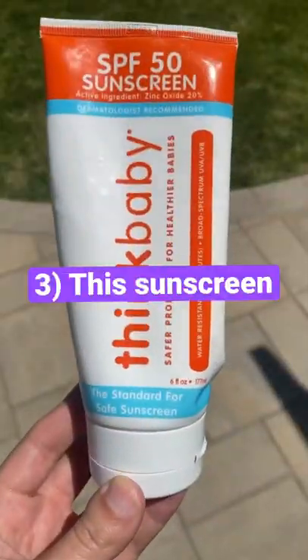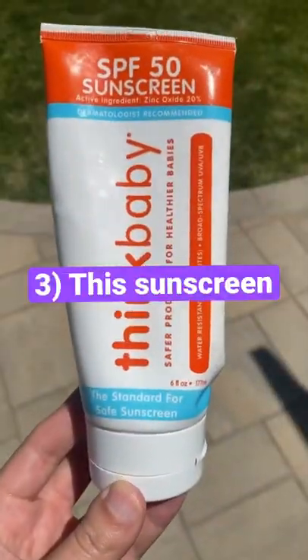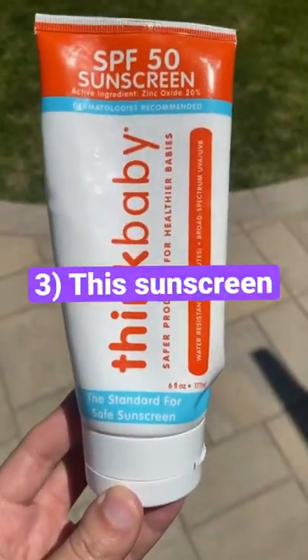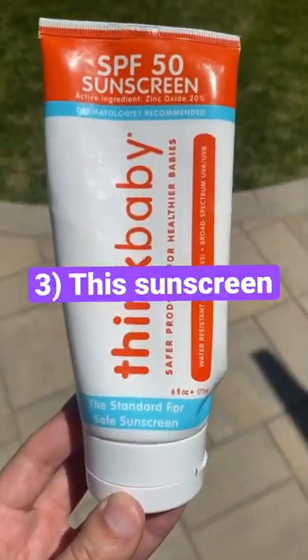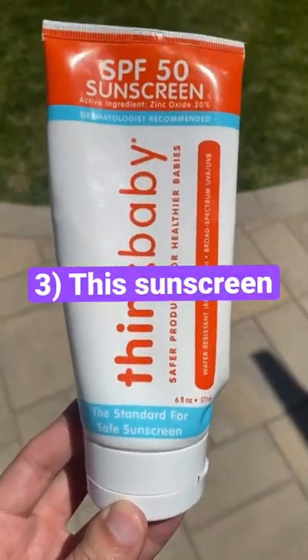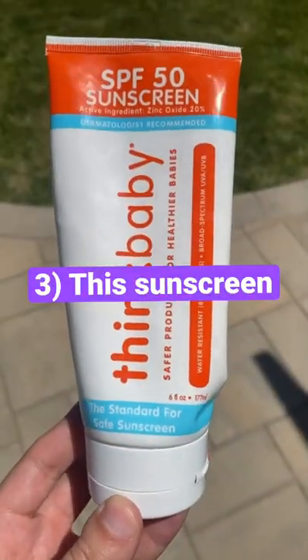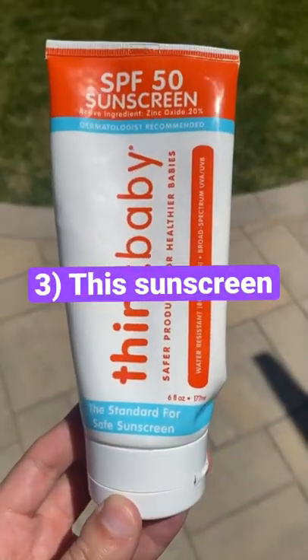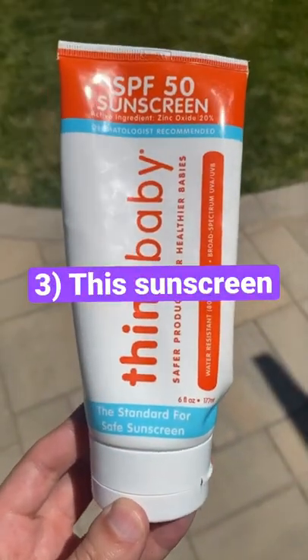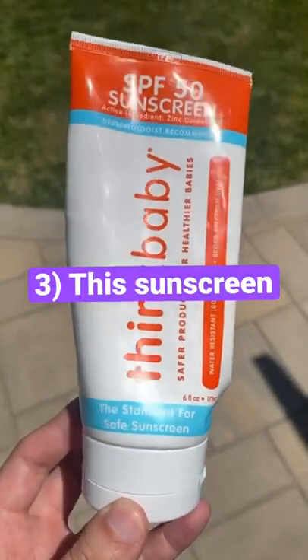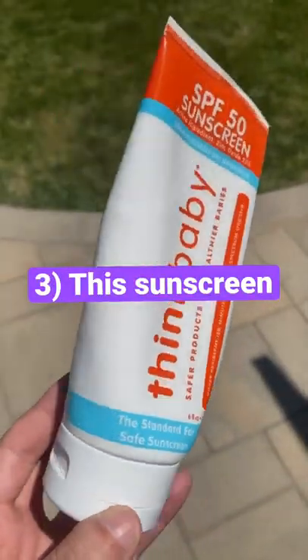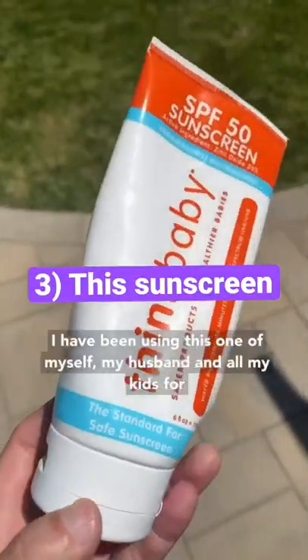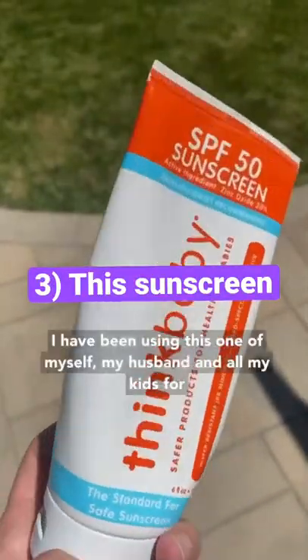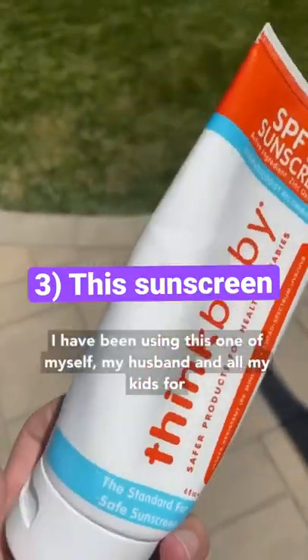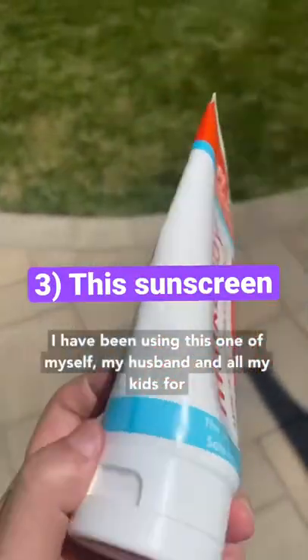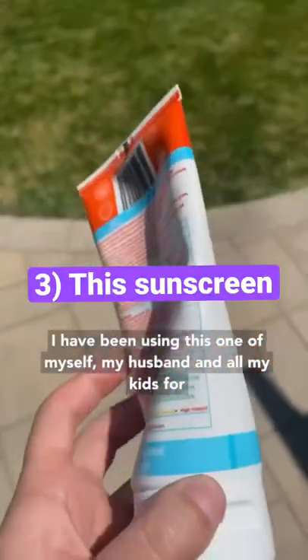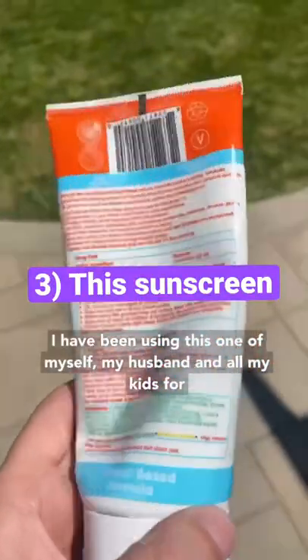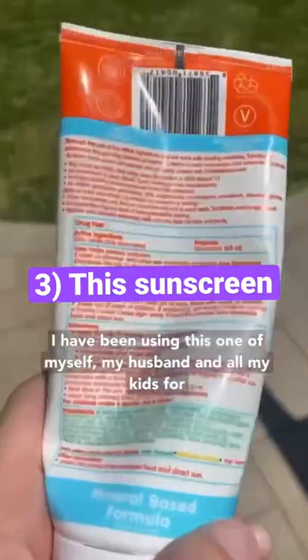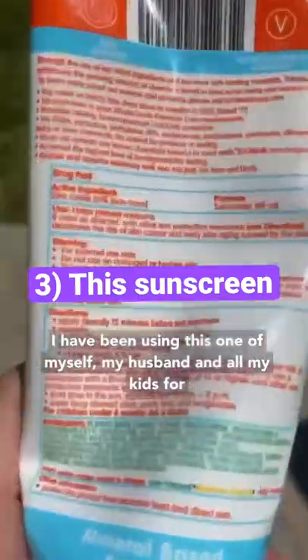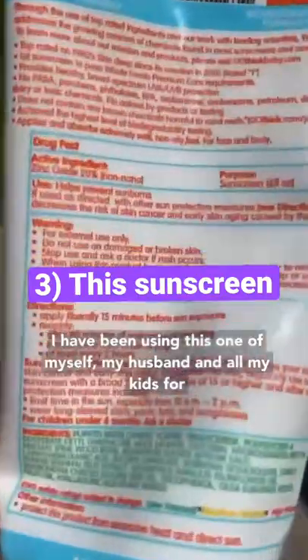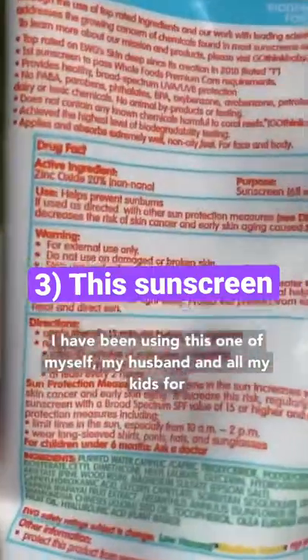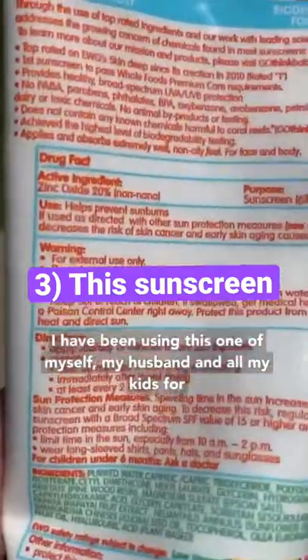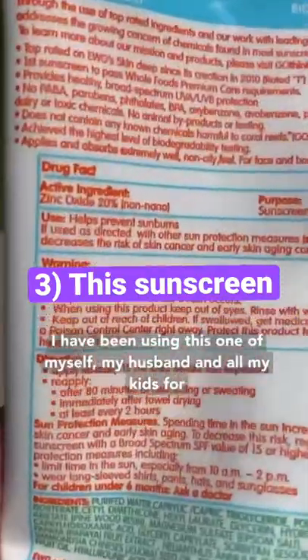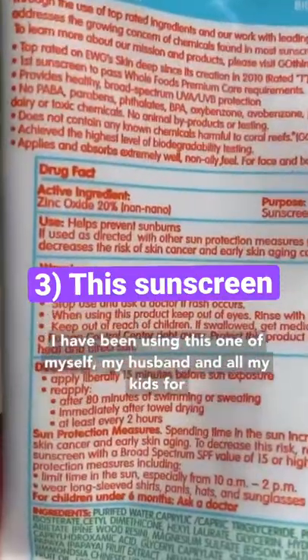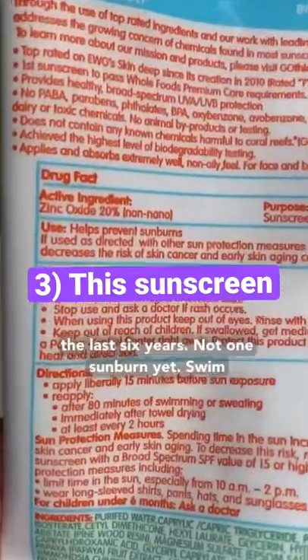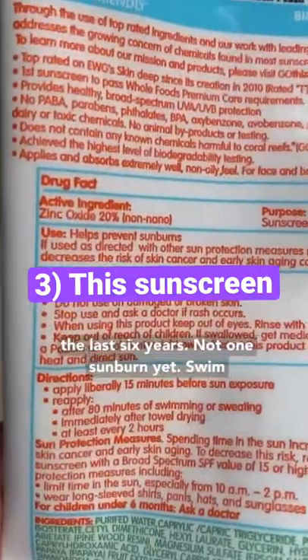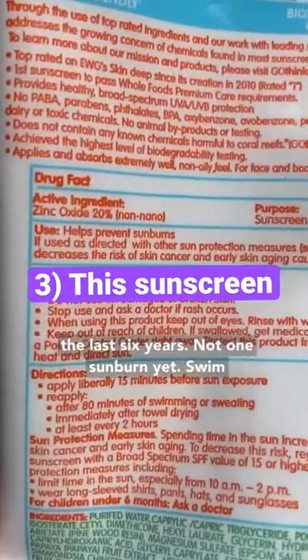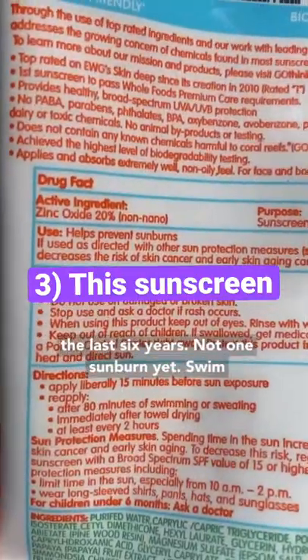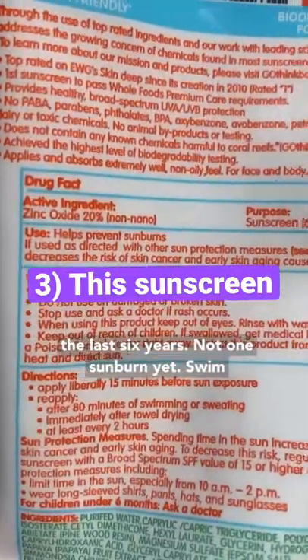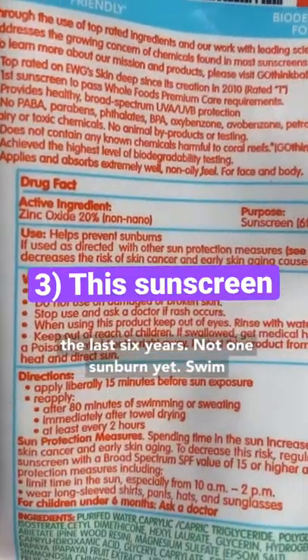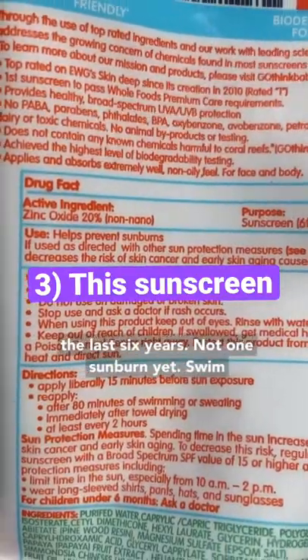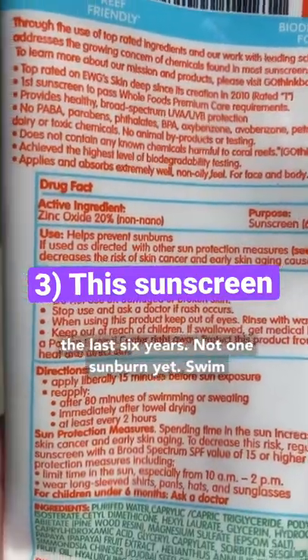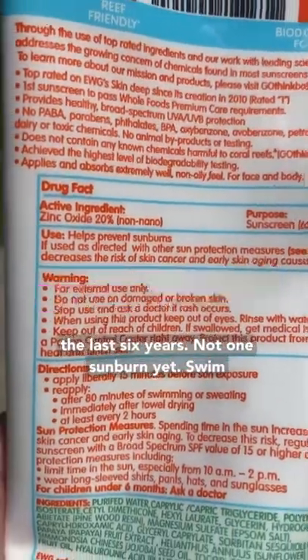Number one priority is good sunscreen. I have been using this one on myself, my husband, and all my kids for the last six years — not one sunburn yet.